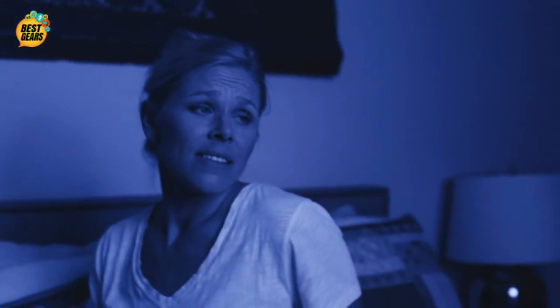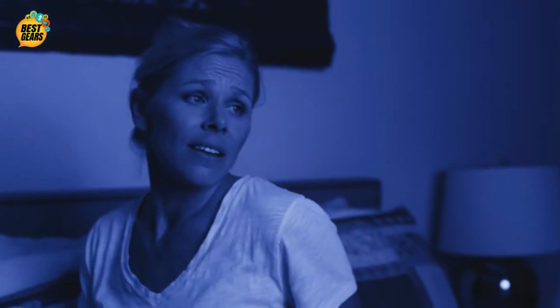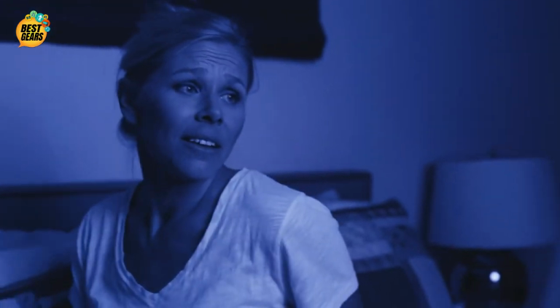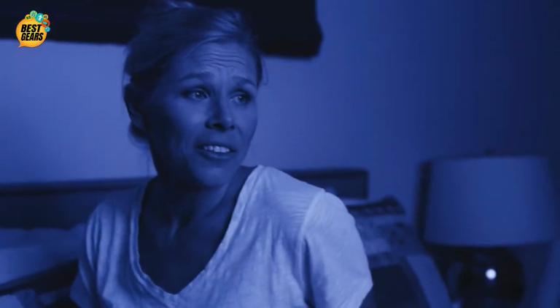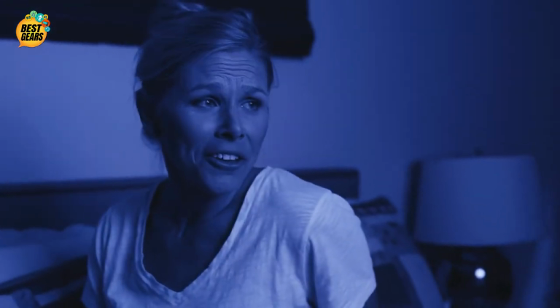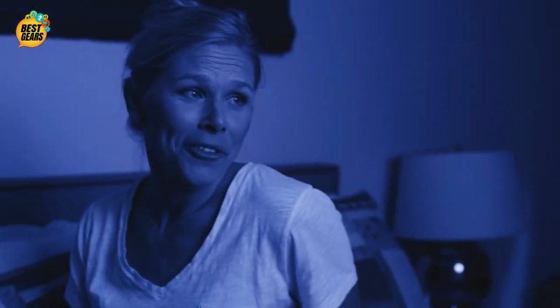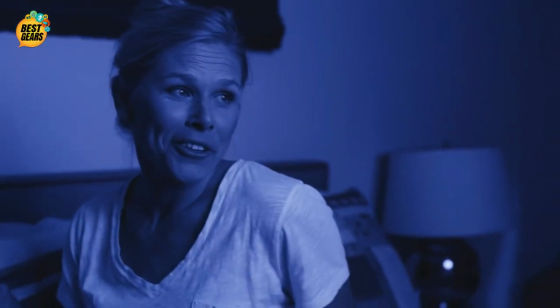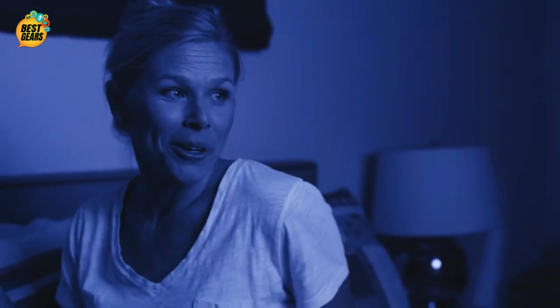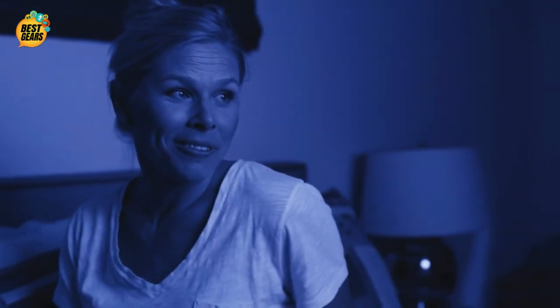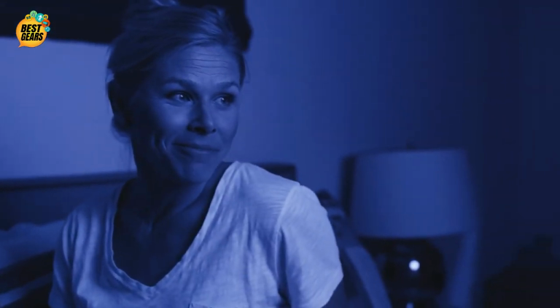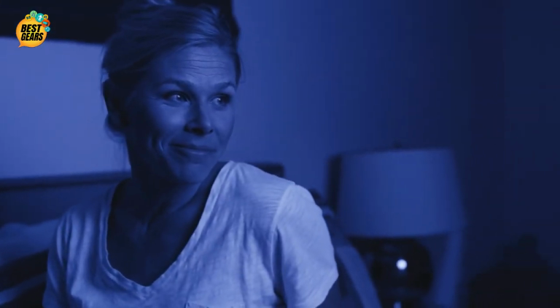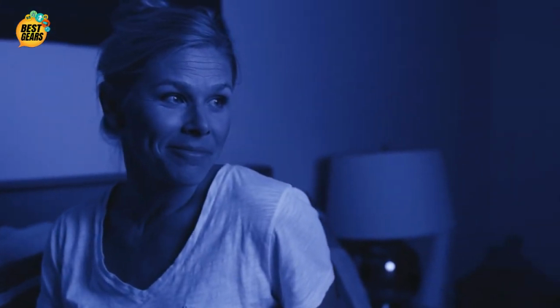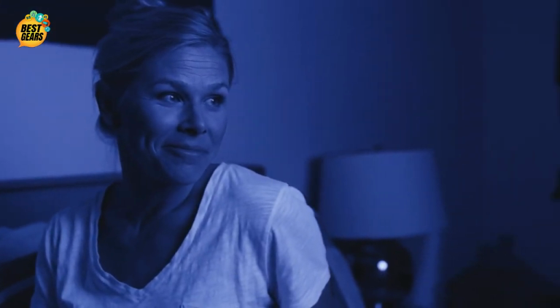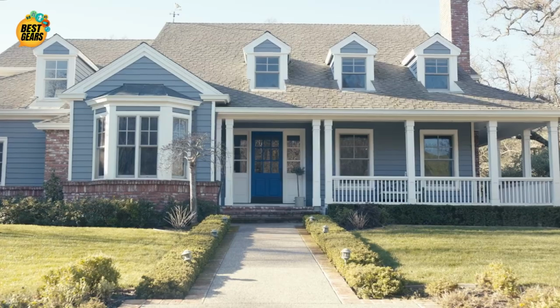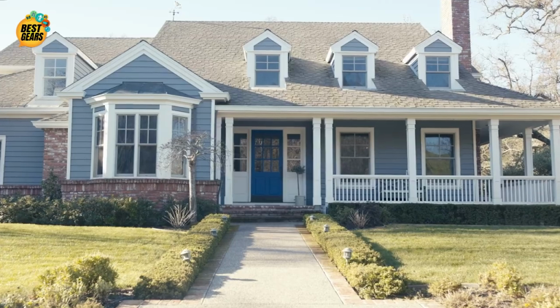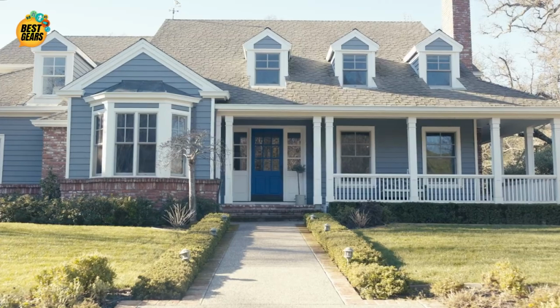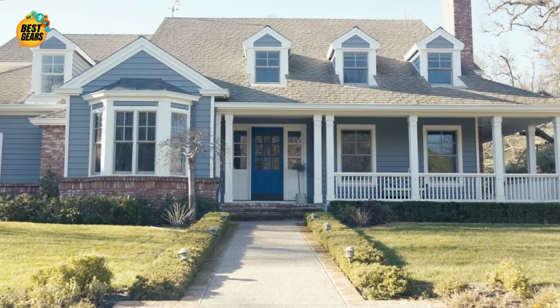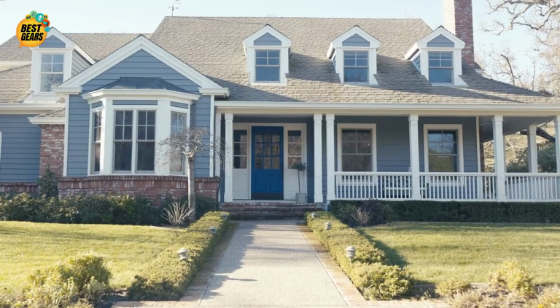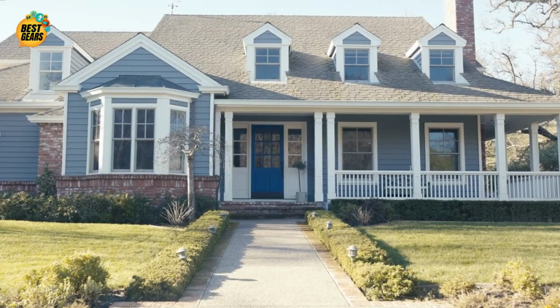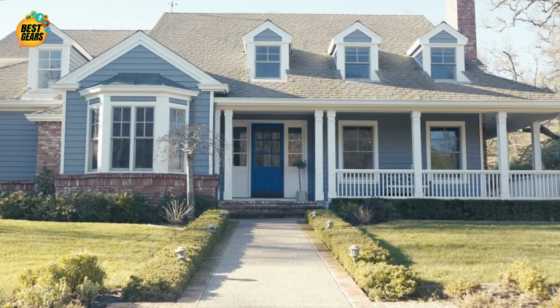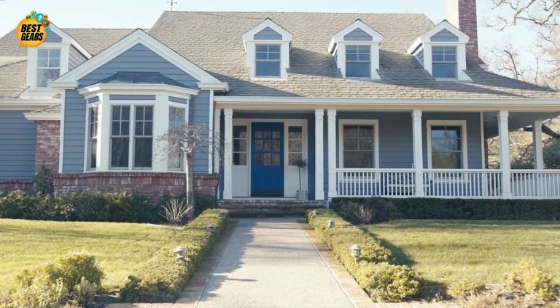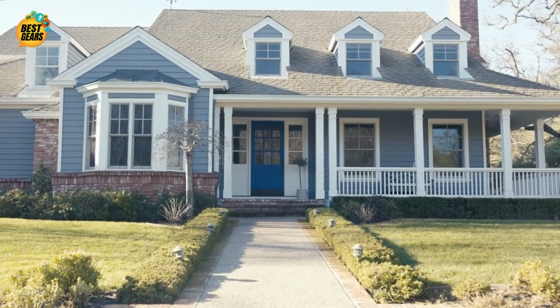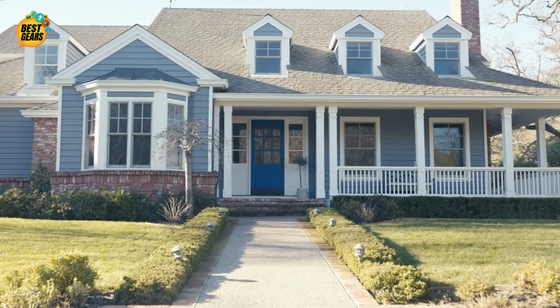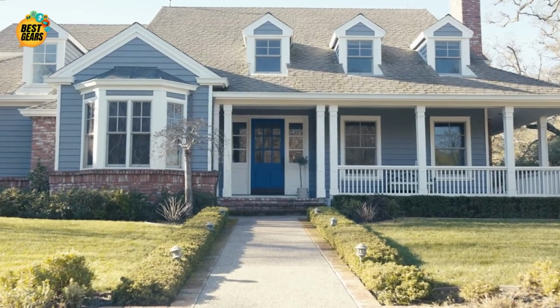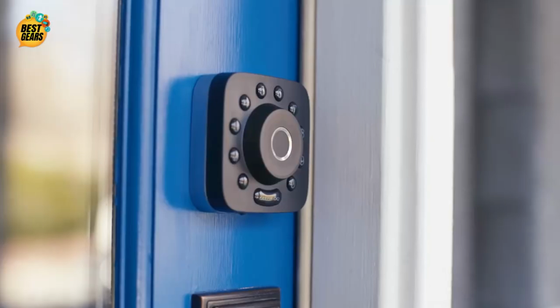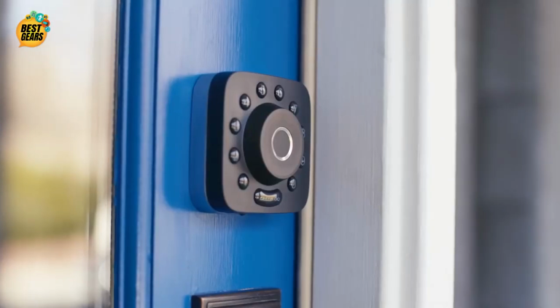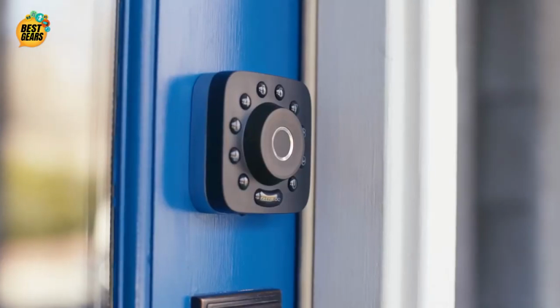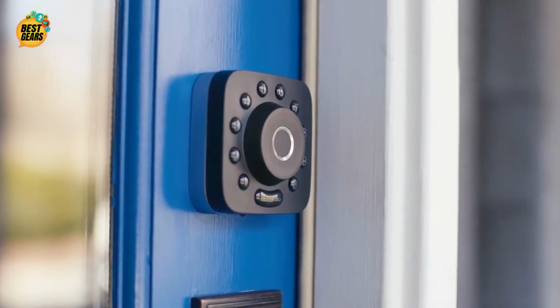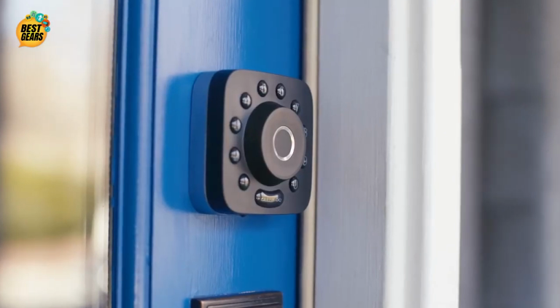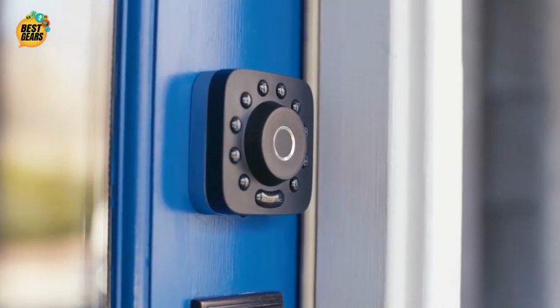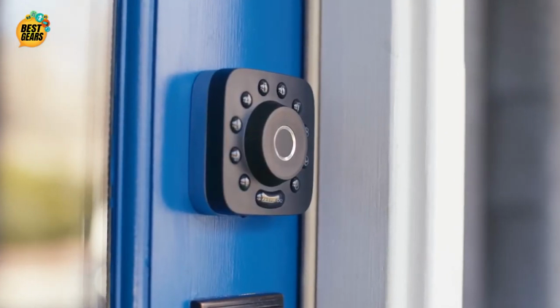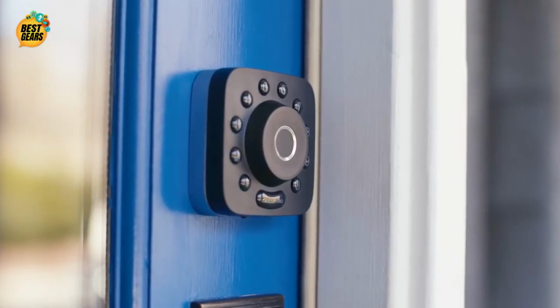Alexa, lock the front door. U-Bolt Pro — the ultimate 6-in-1 smart deadbolt.